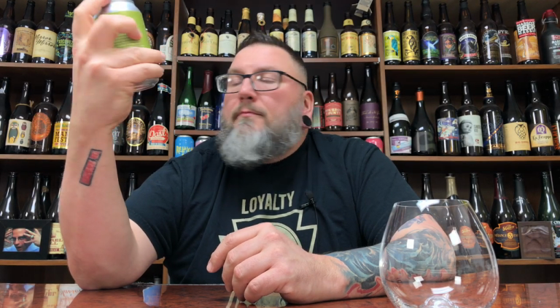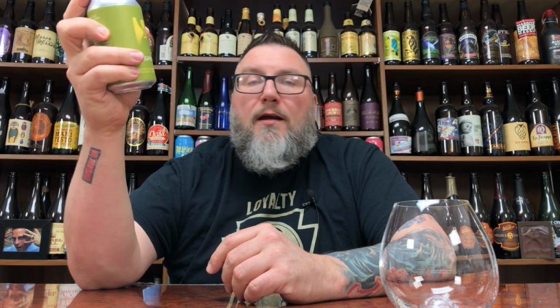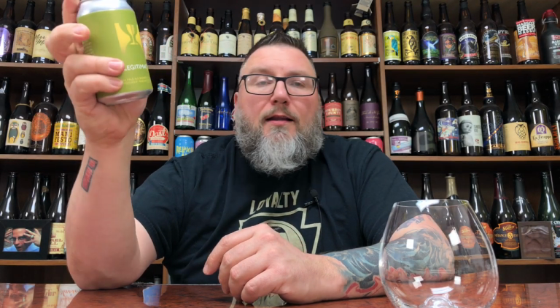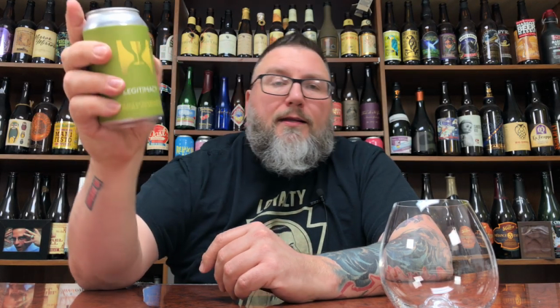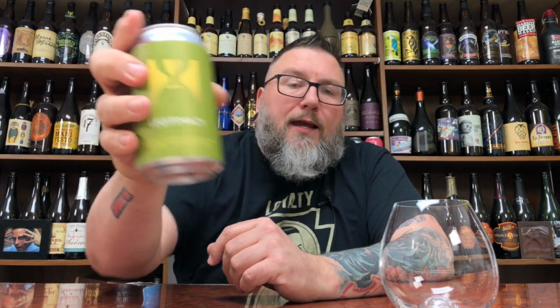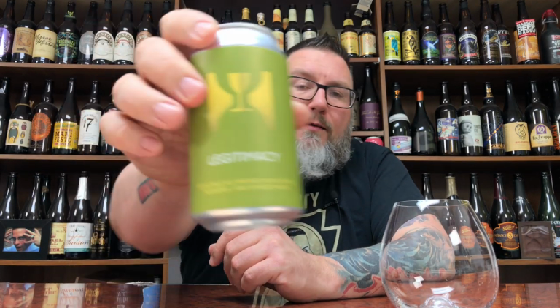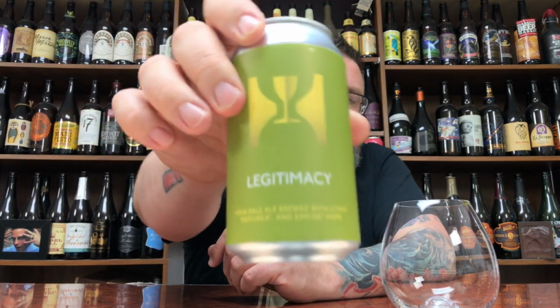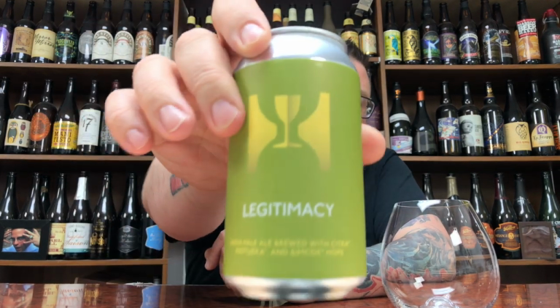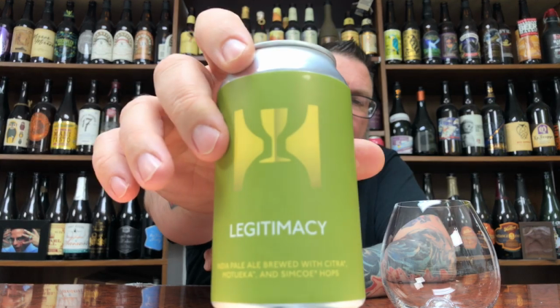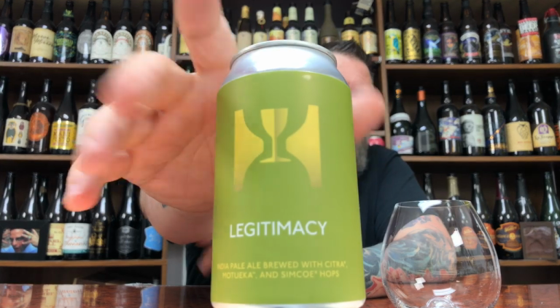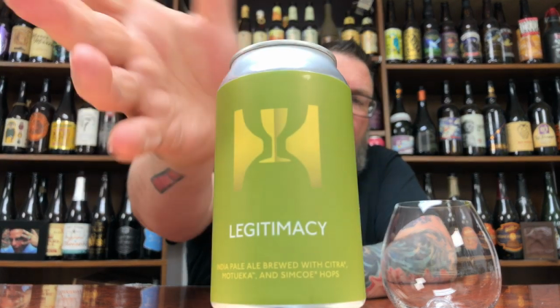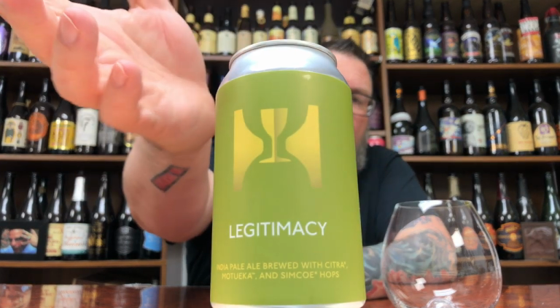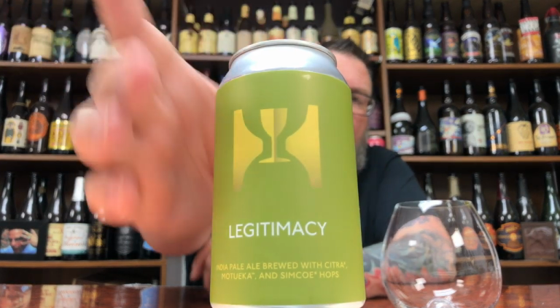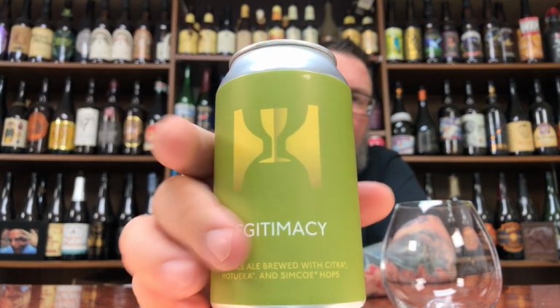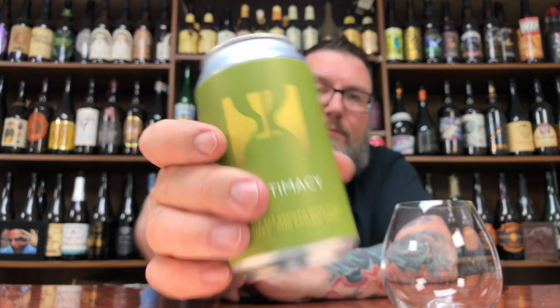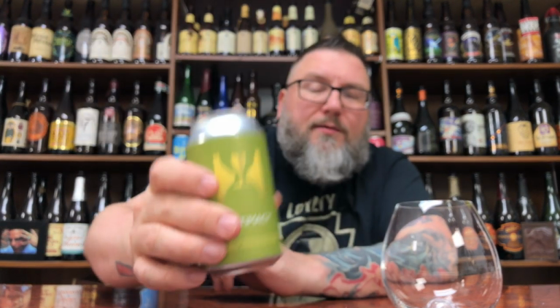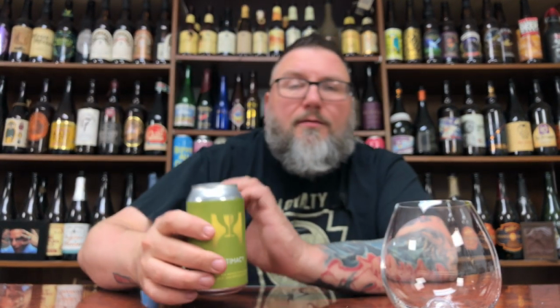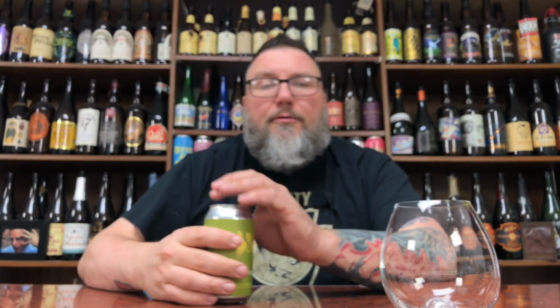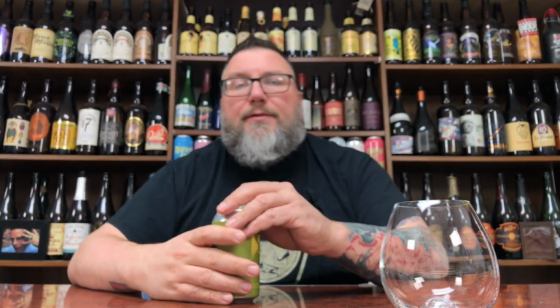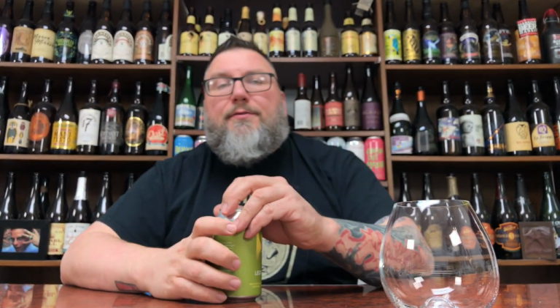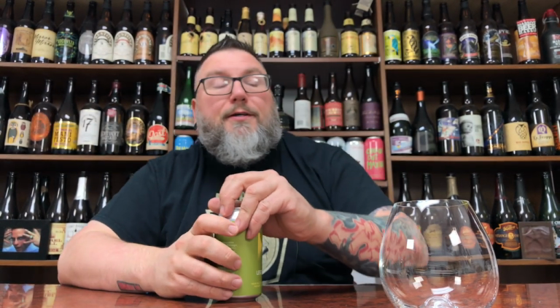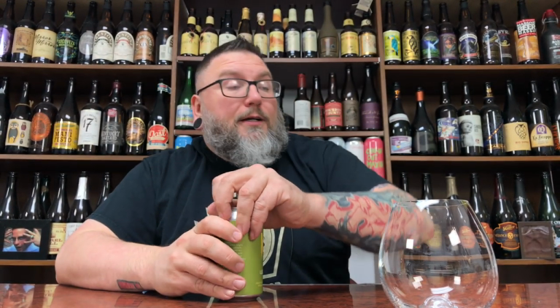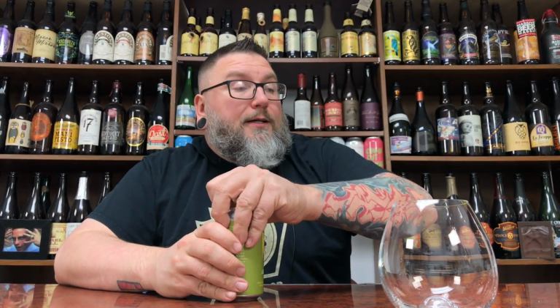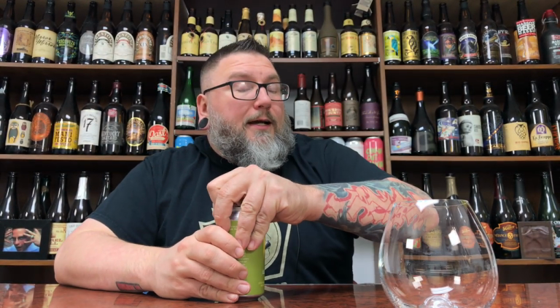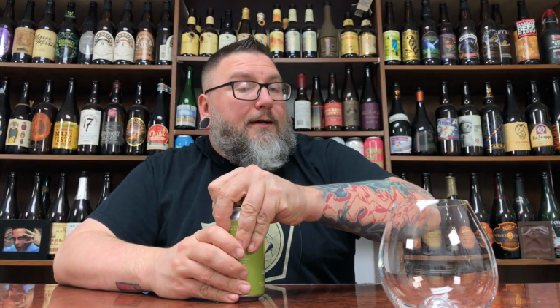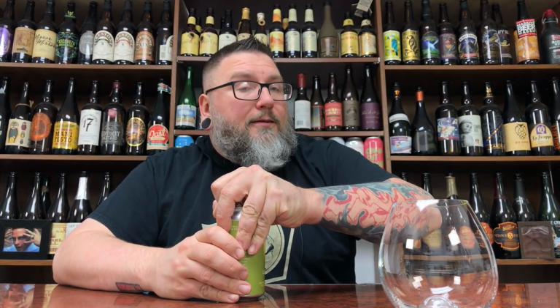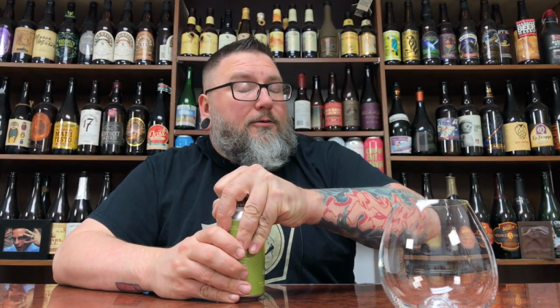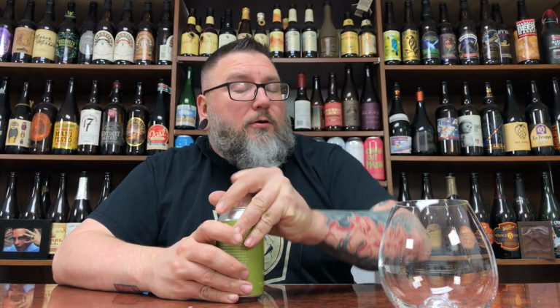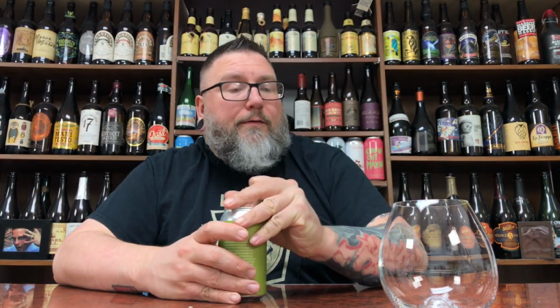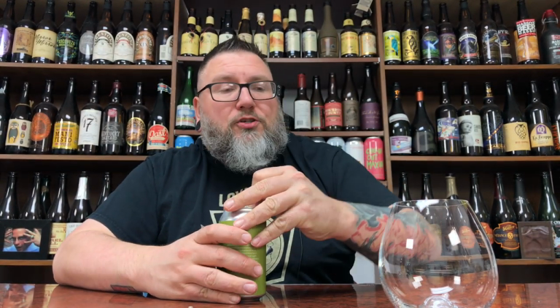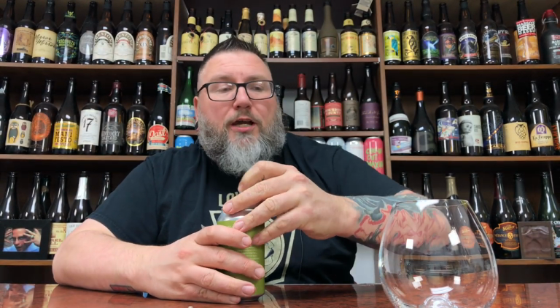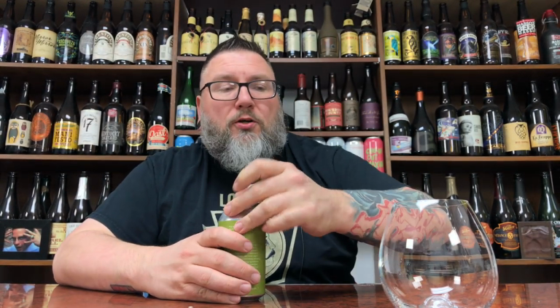I like the can. It's a little Farmstead — there's nothing to it. A little 12-ounce jammer.